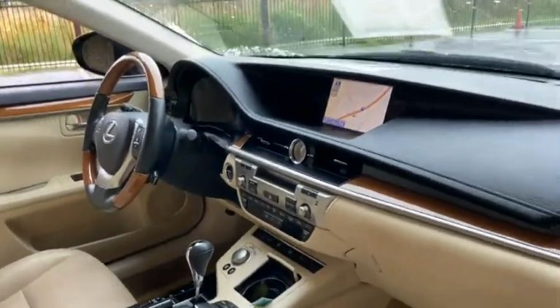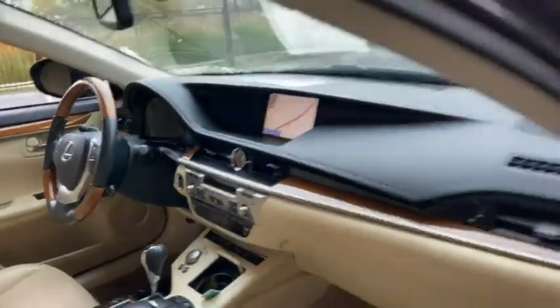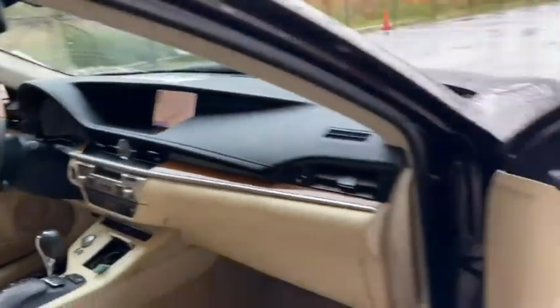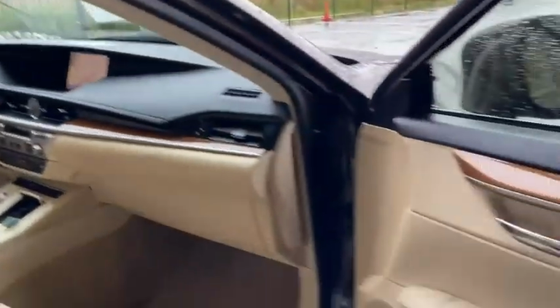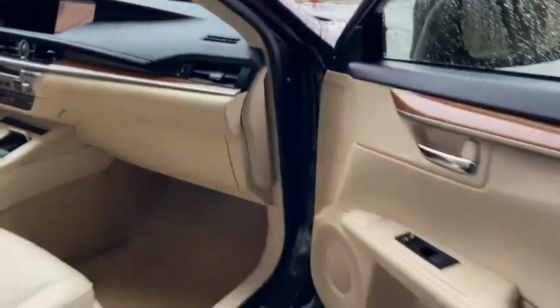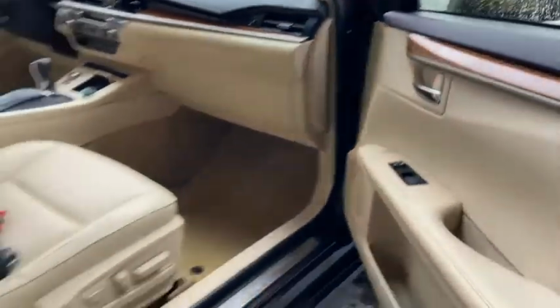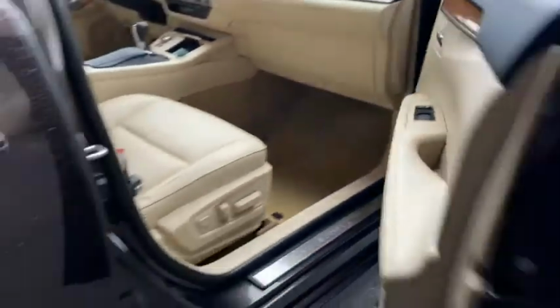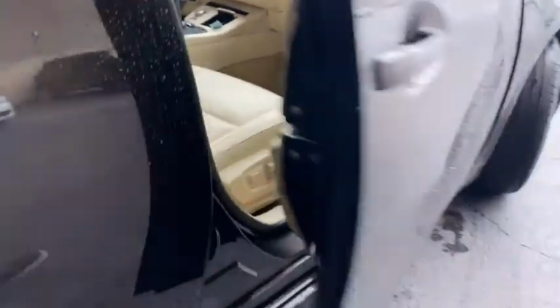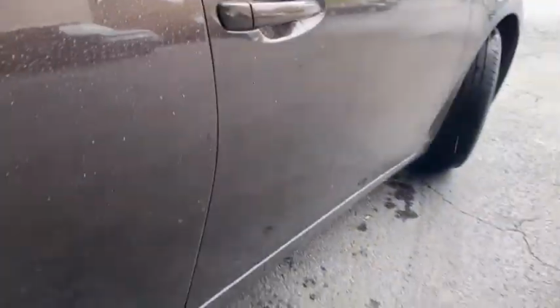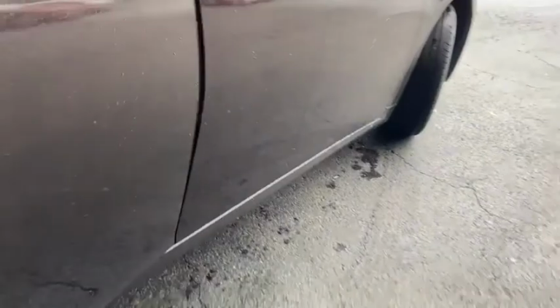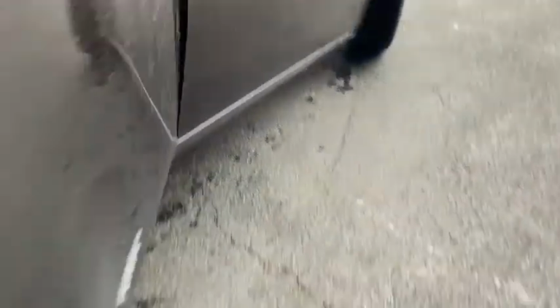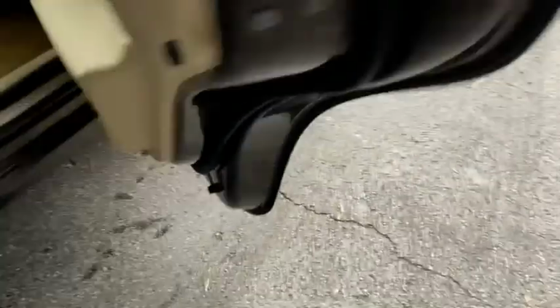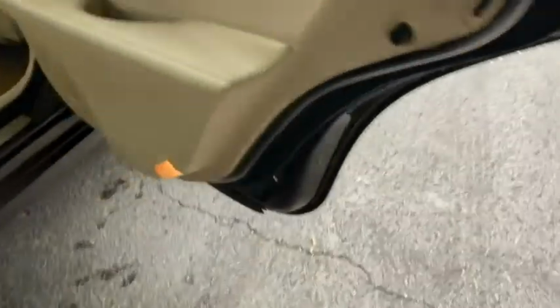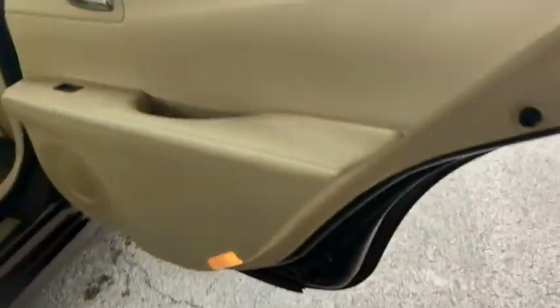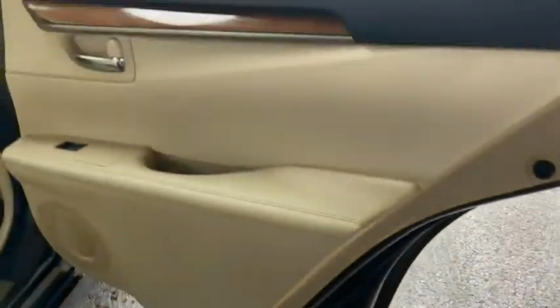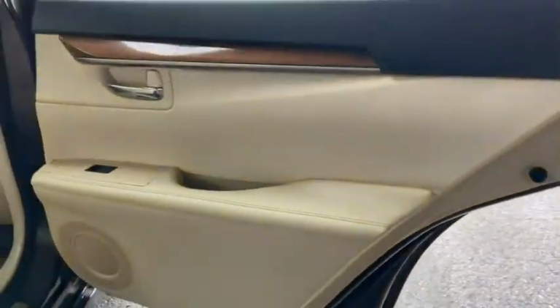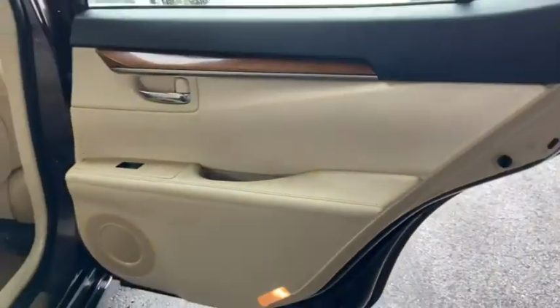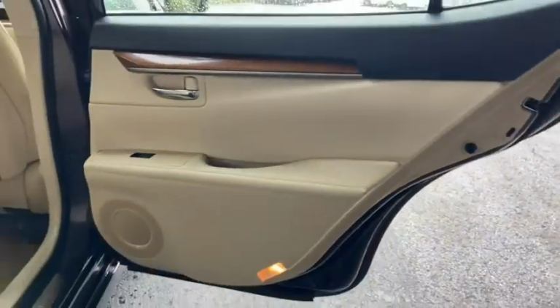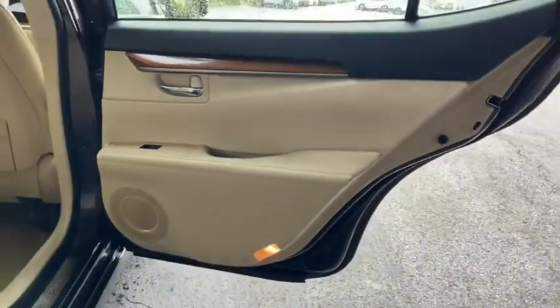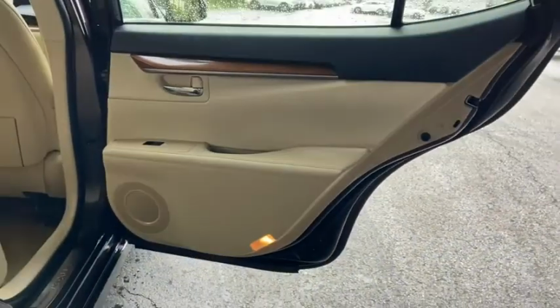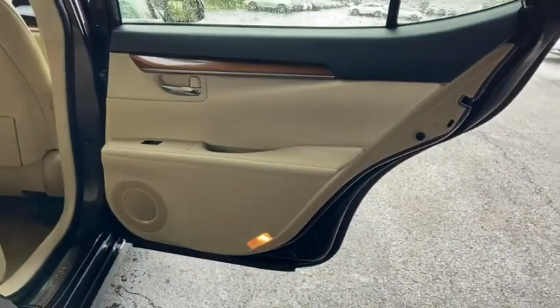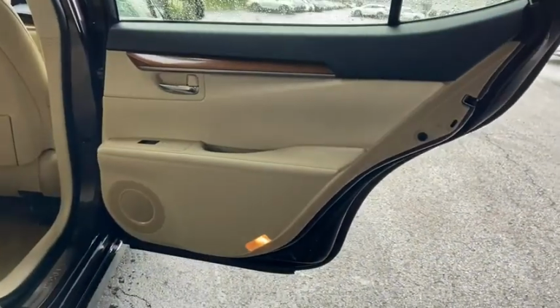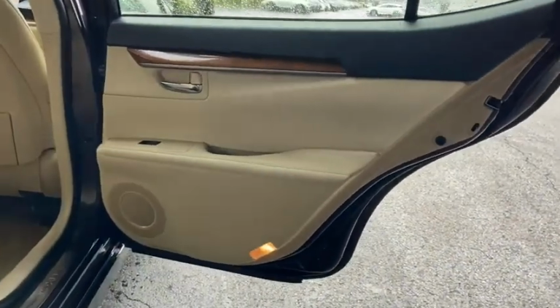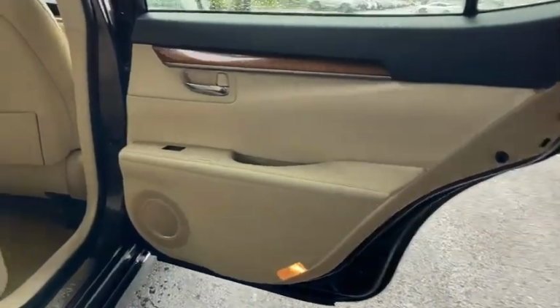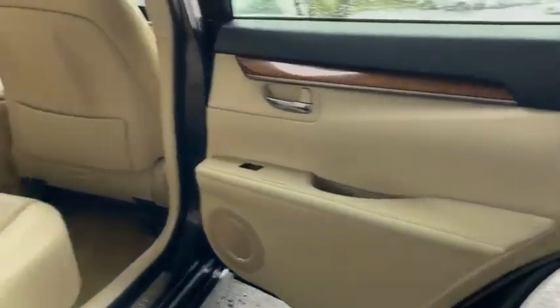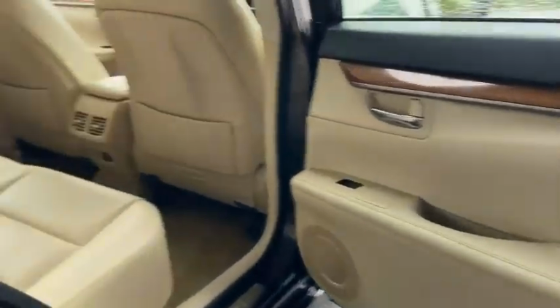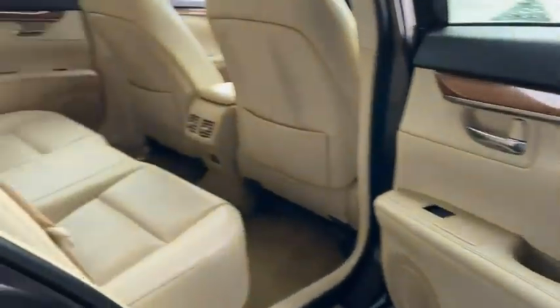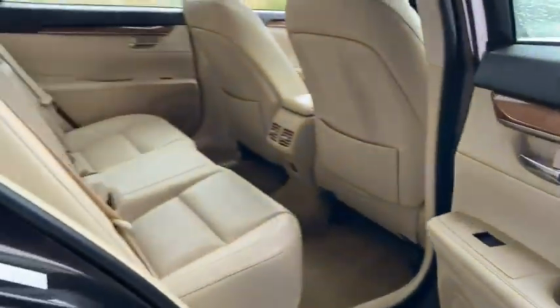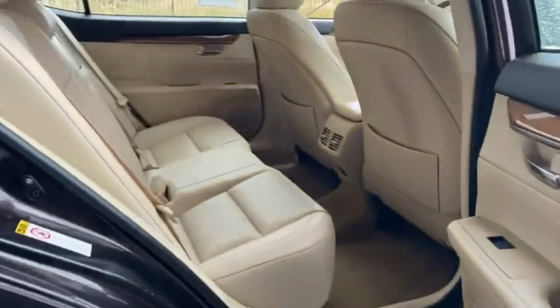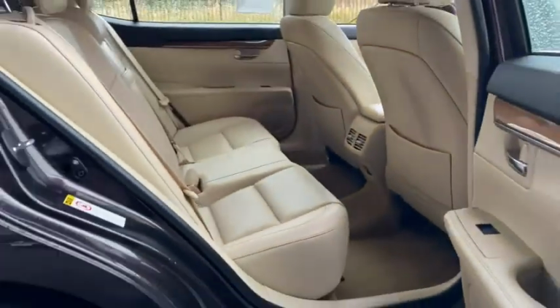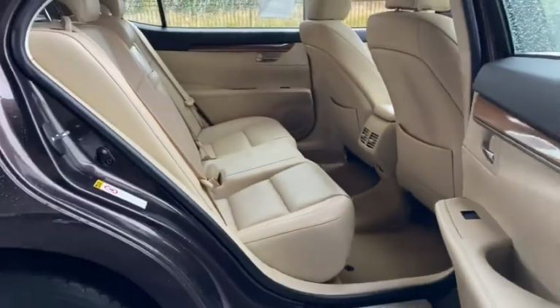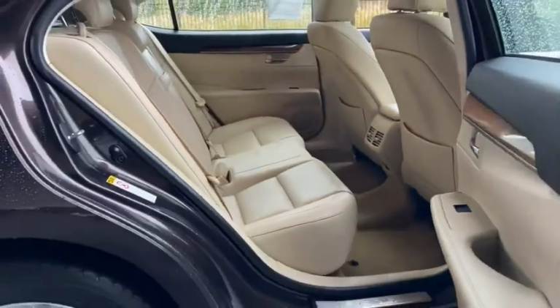Outside temperature gauge, alarm, smart stop technology, heated outside mirrors, rear lip spoiler.